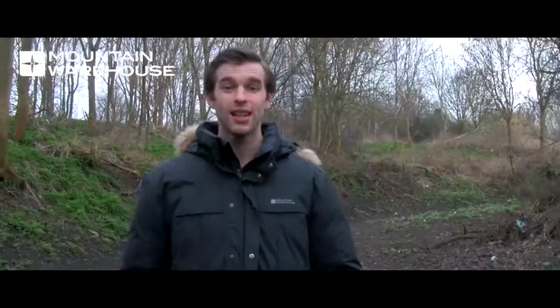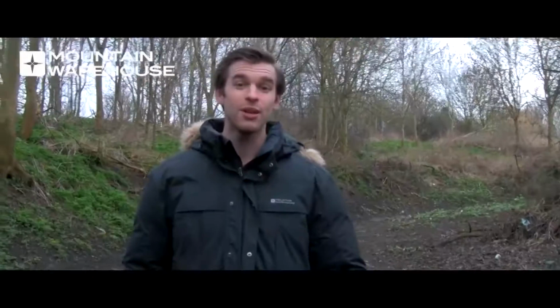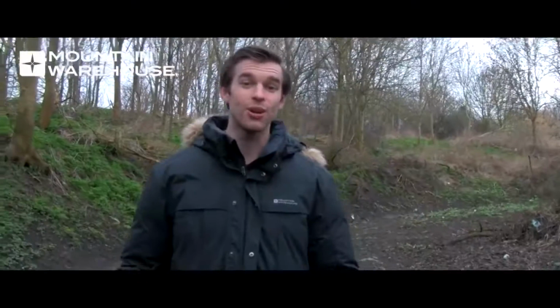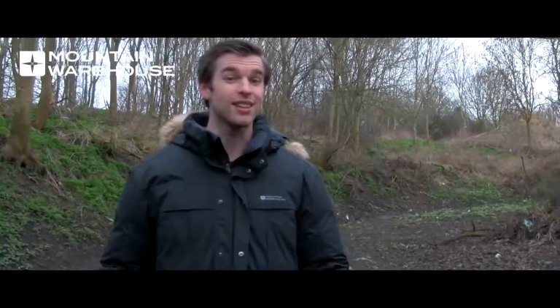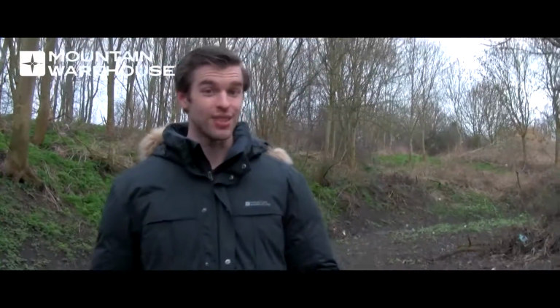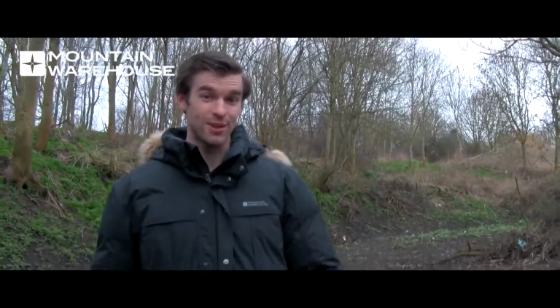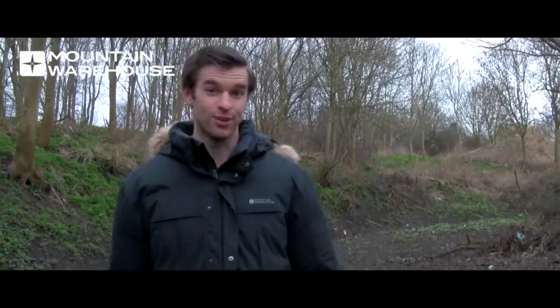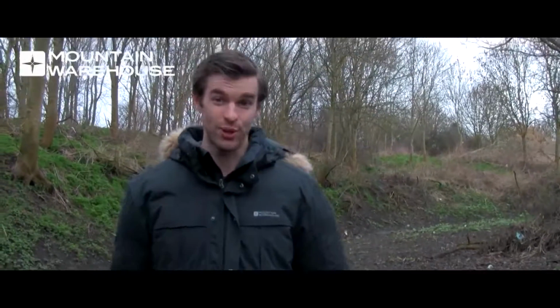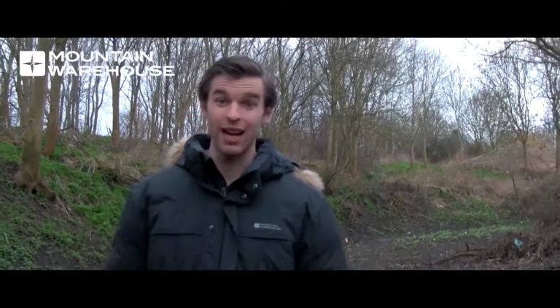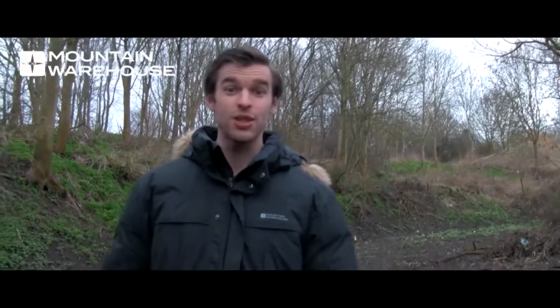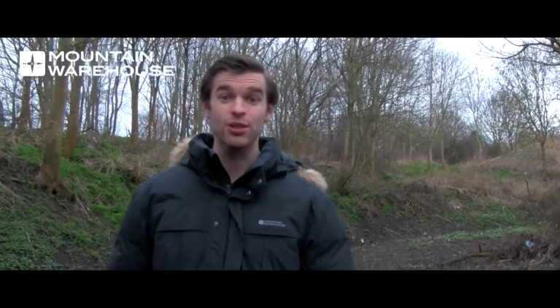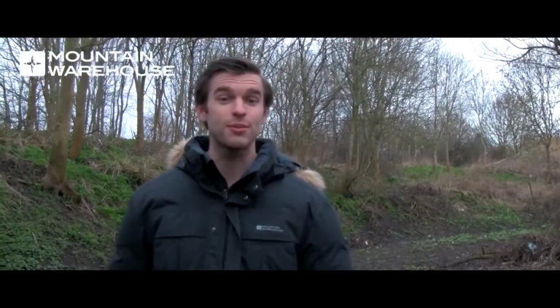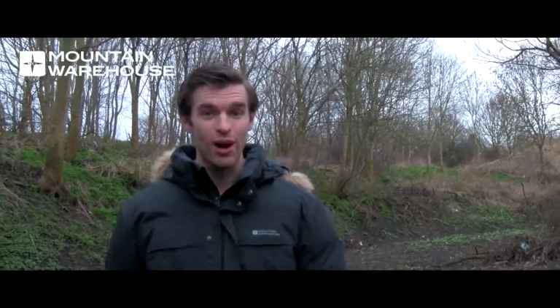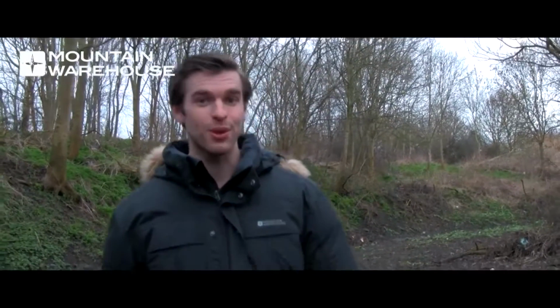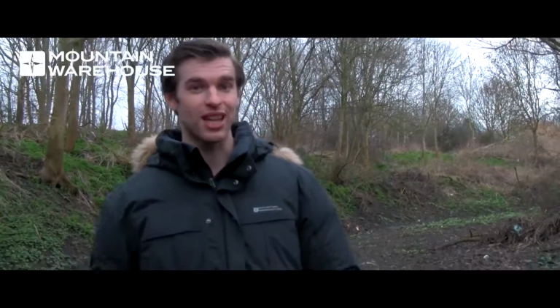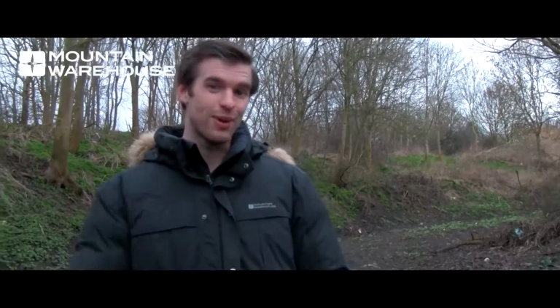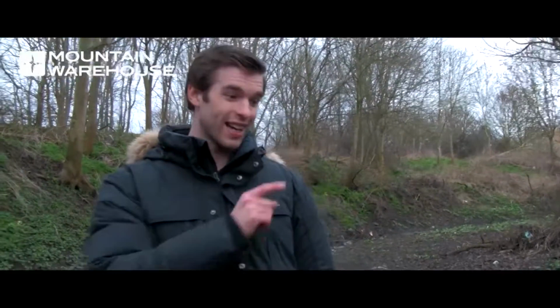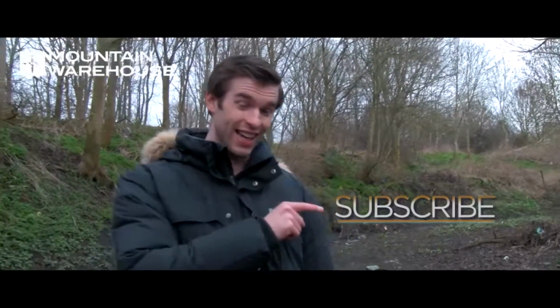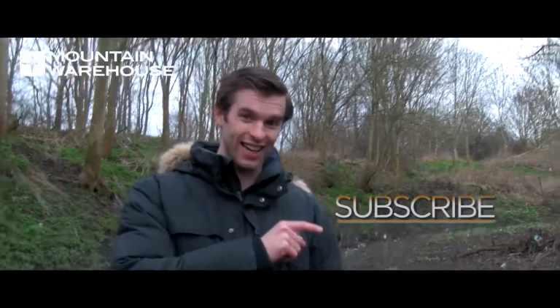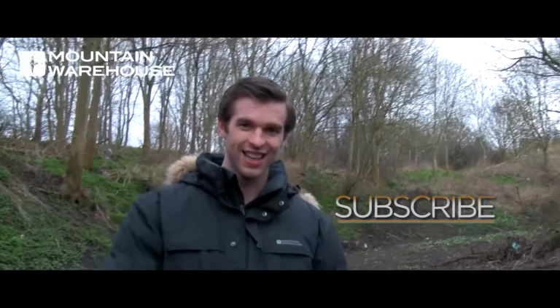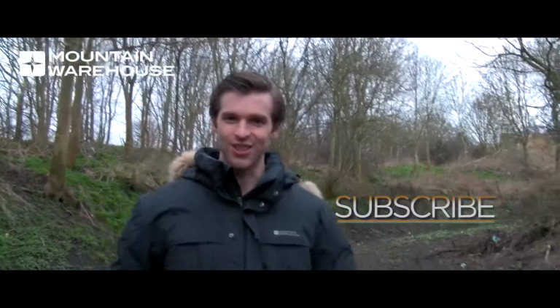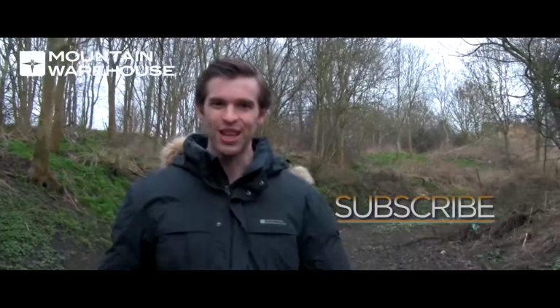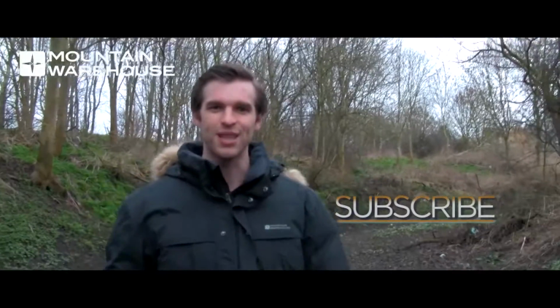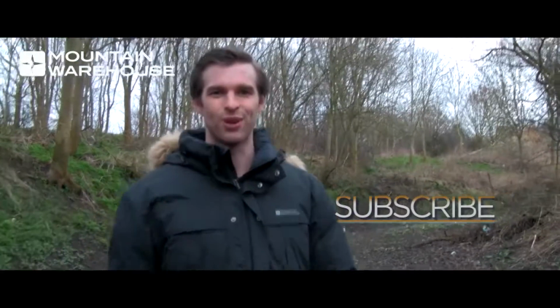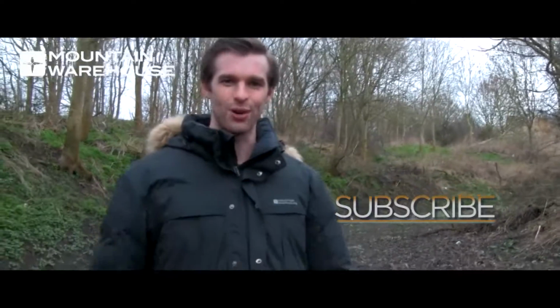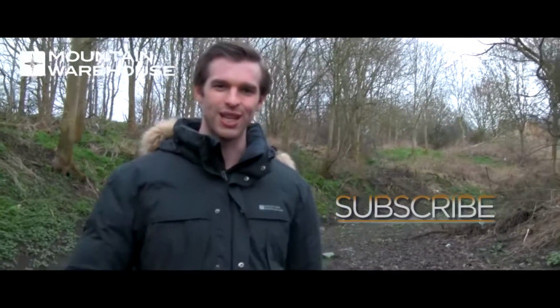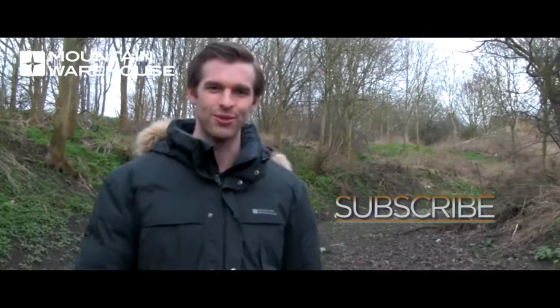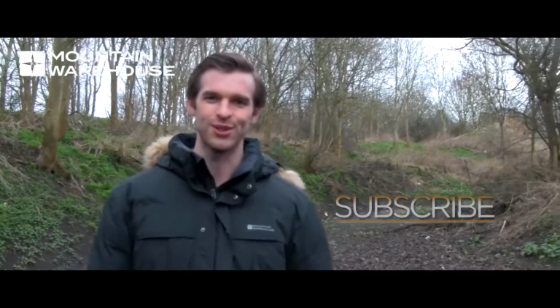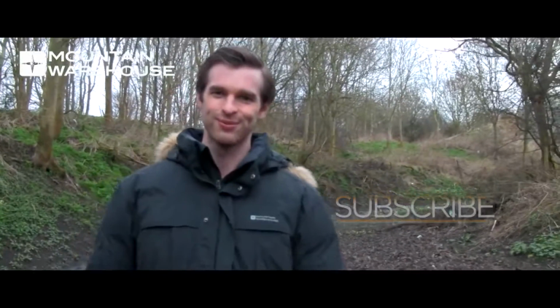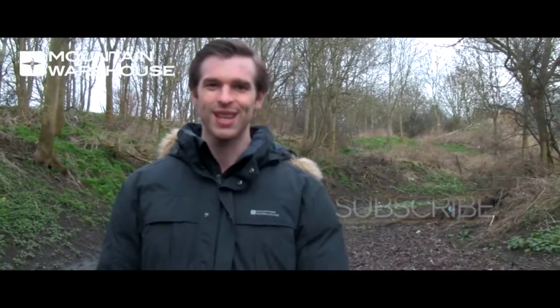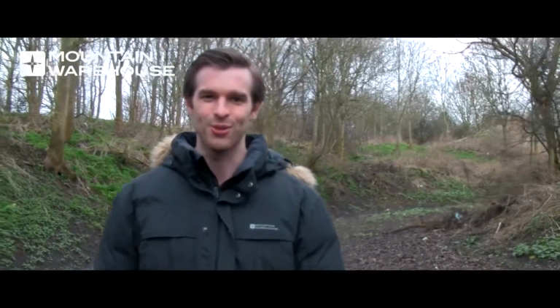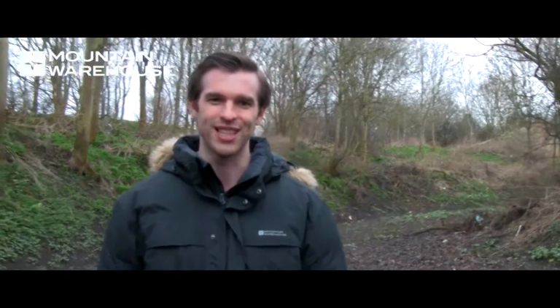Let me know what else you'd like me to review, and be sure to subscribe to our channel by clicking here so you'll never miss one of our weekly reviews. Thanks for watching.